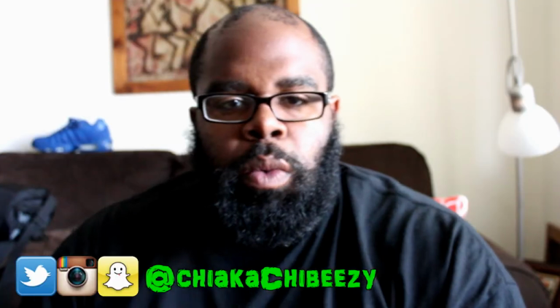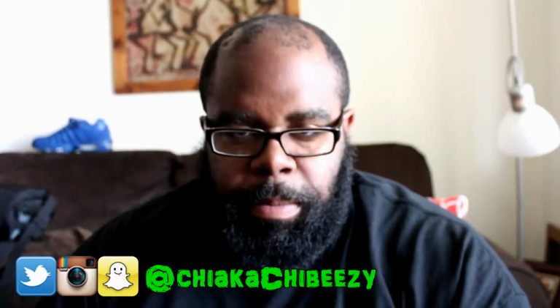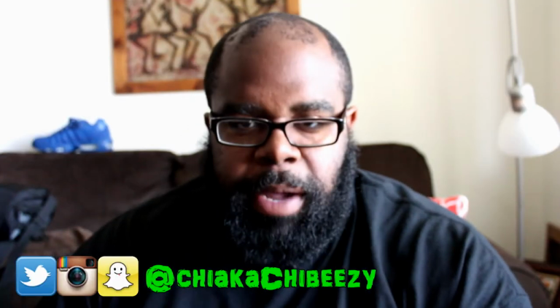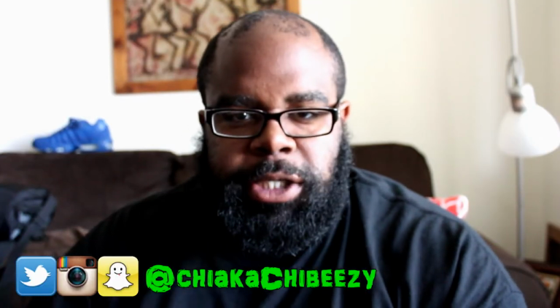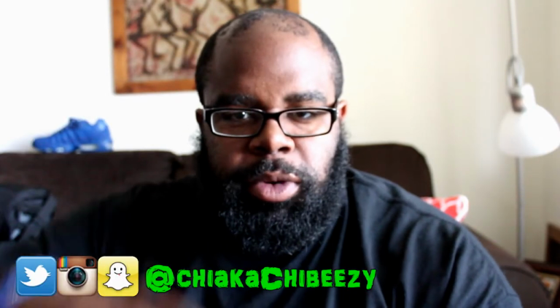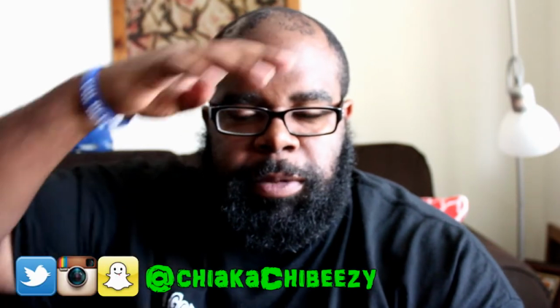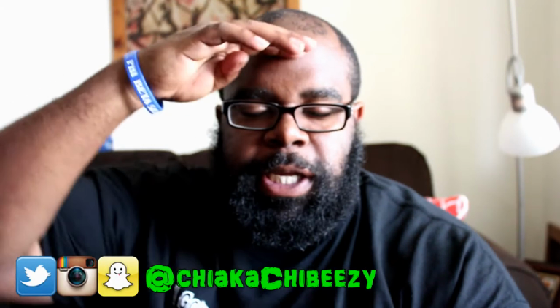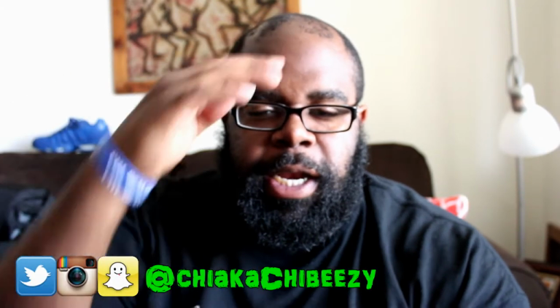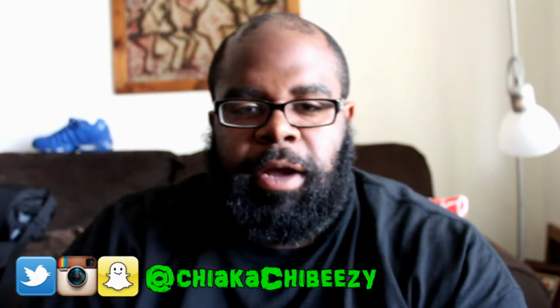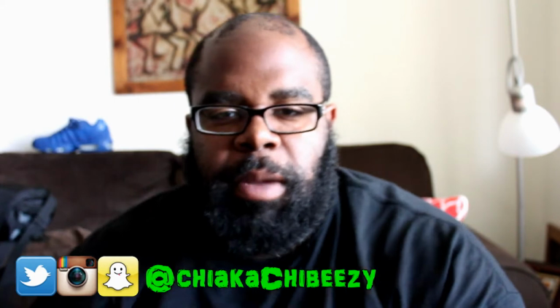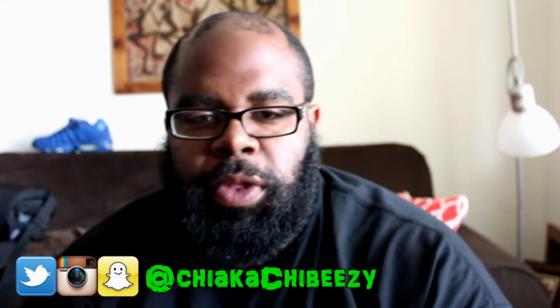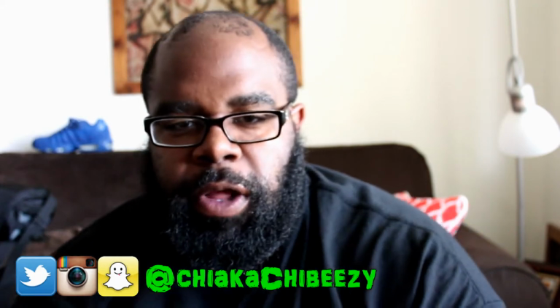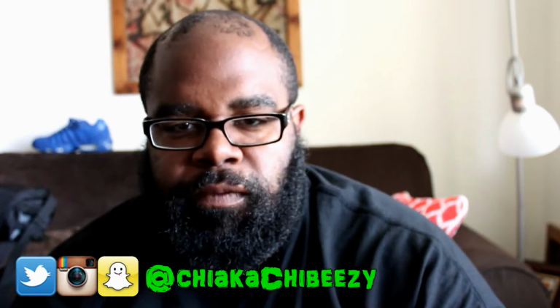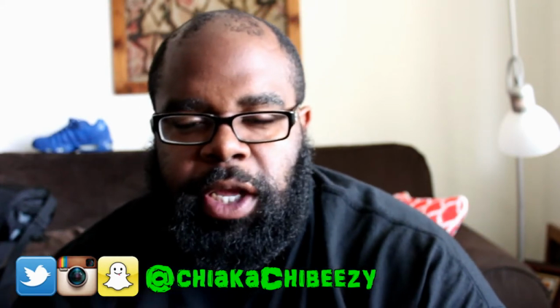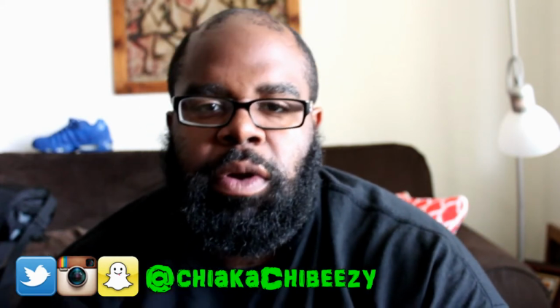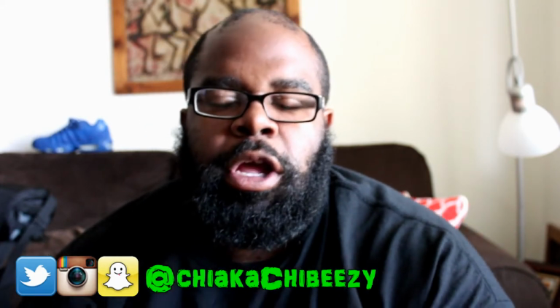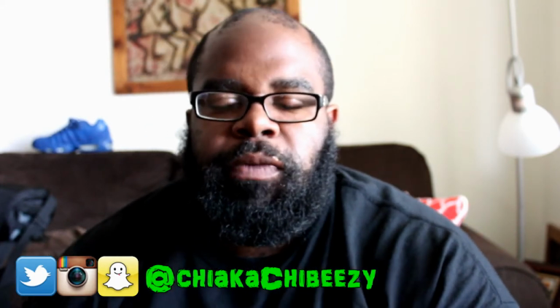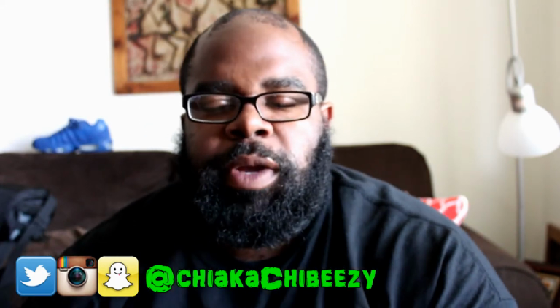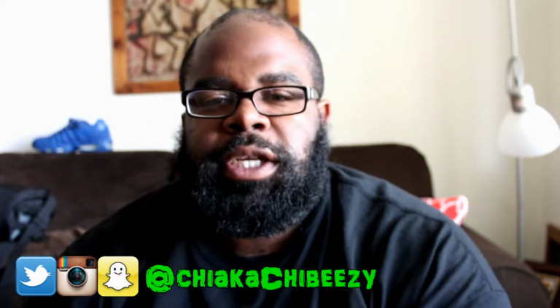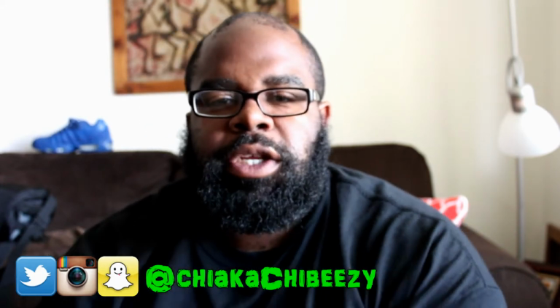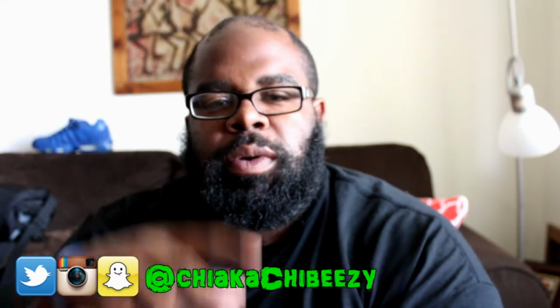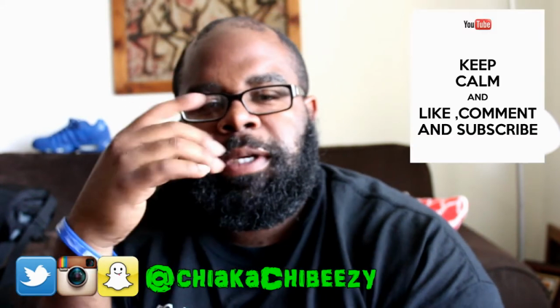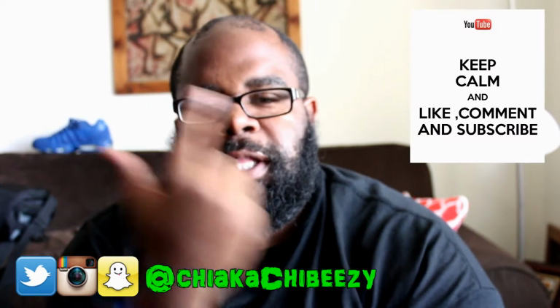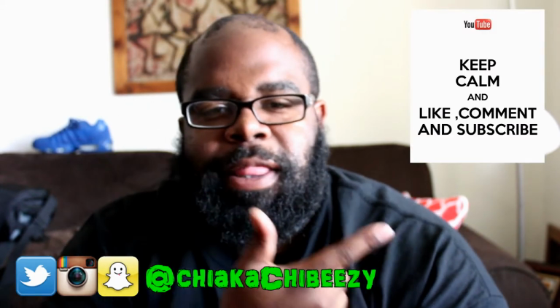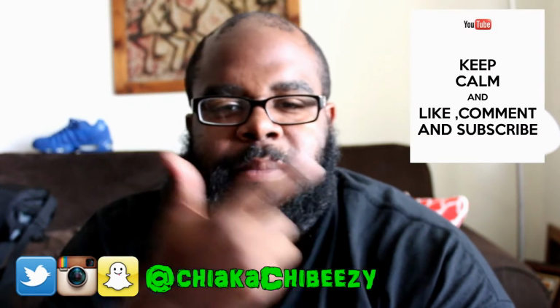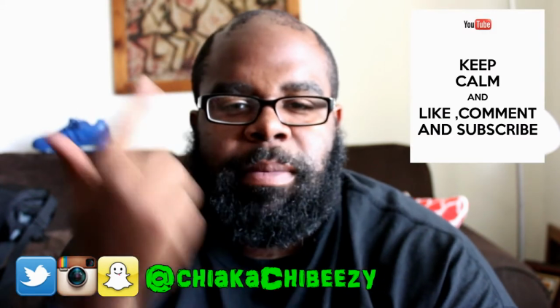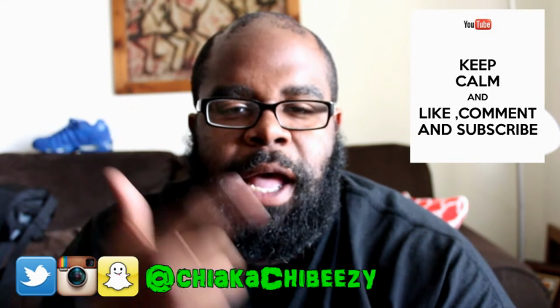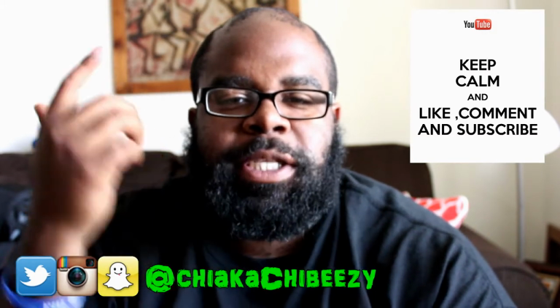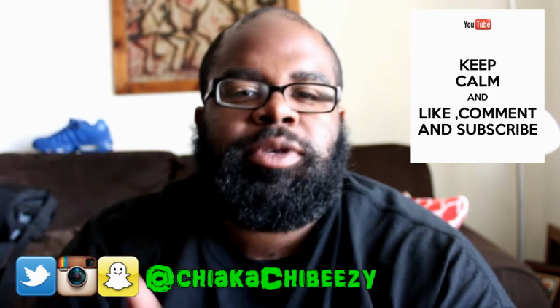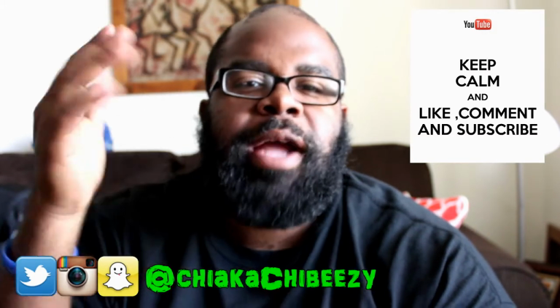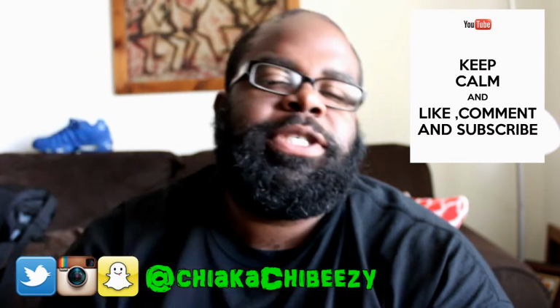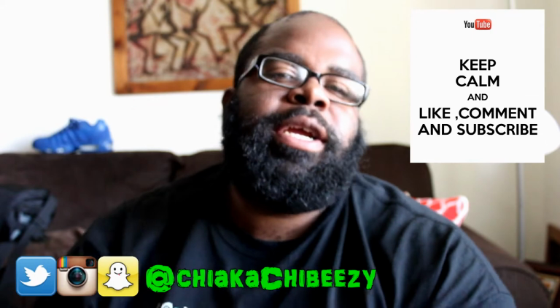What up everybody, it's your boy, this is my sneaker head in the house coming with another video. Before we get started, as always, please hit that thumbs up, comment, subscribe, share.